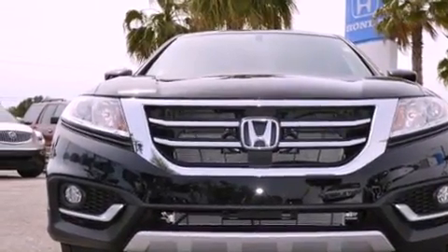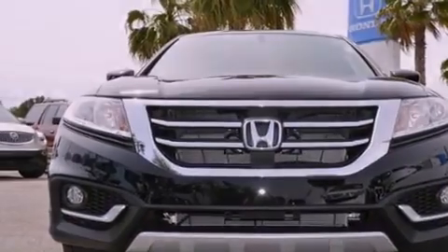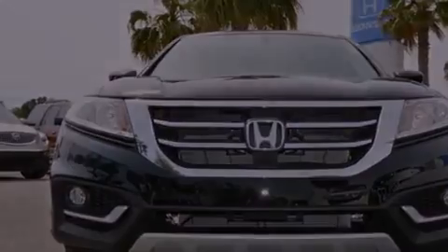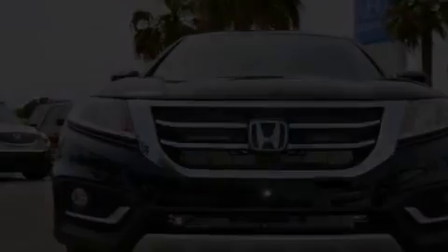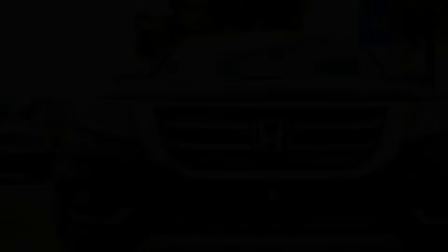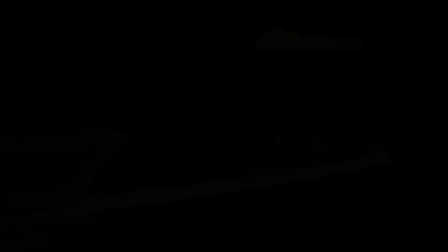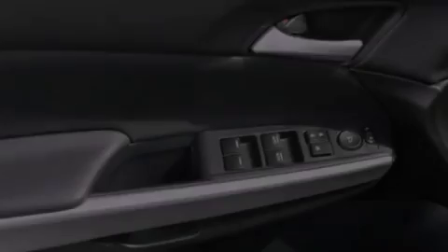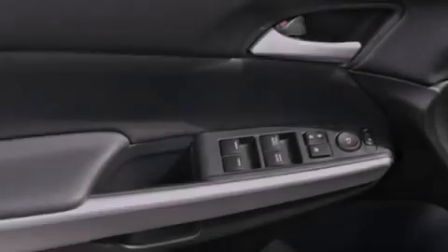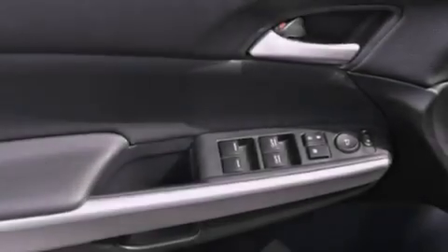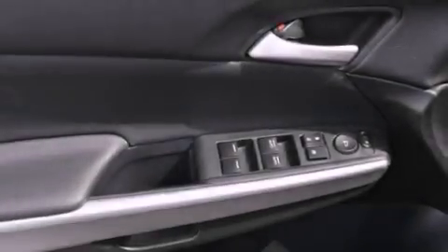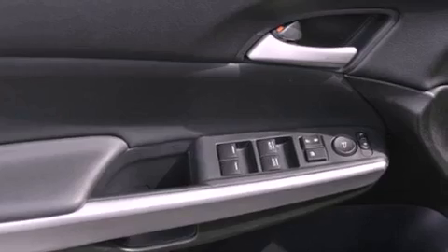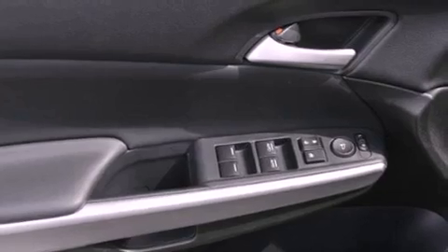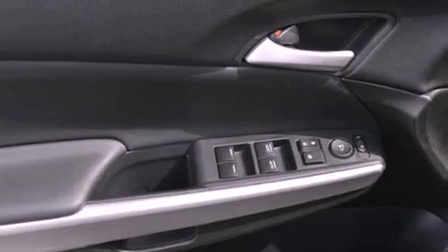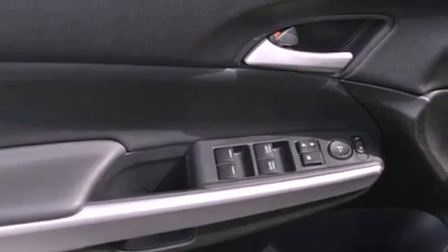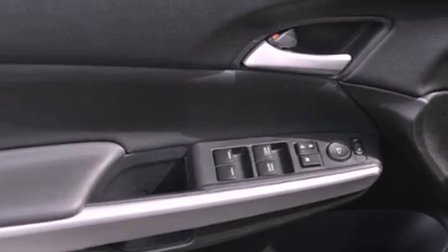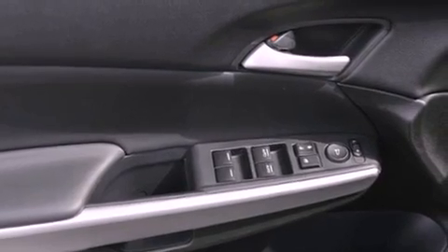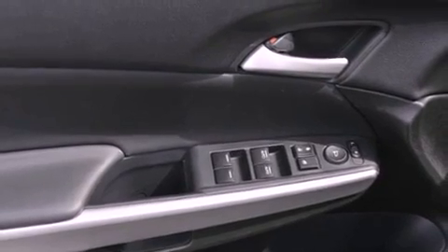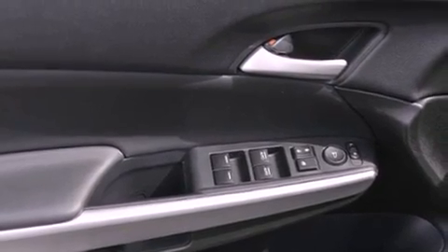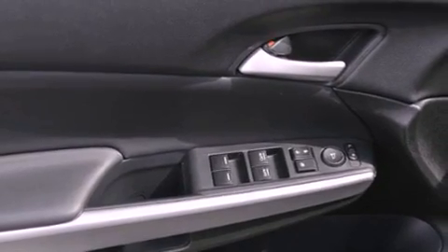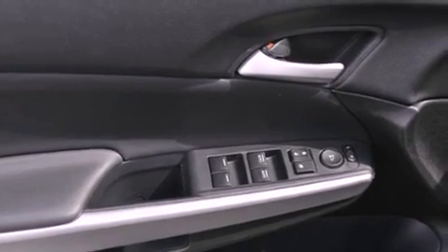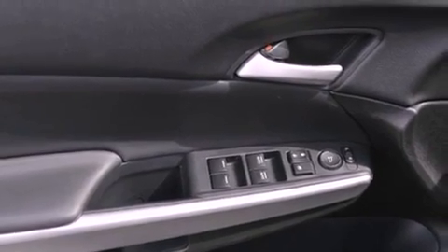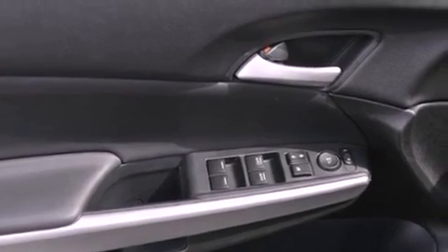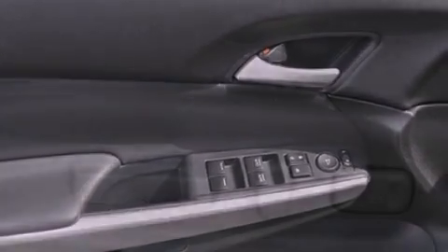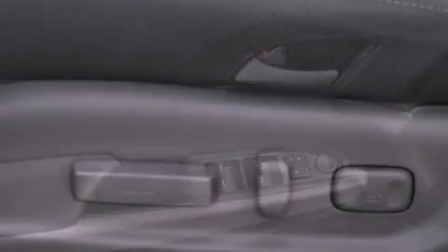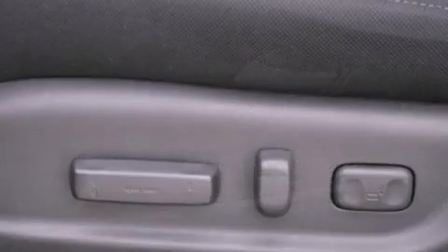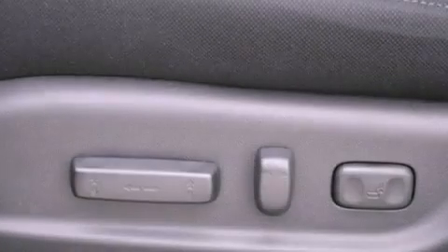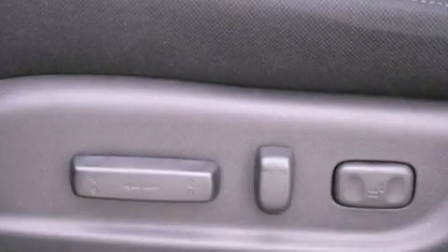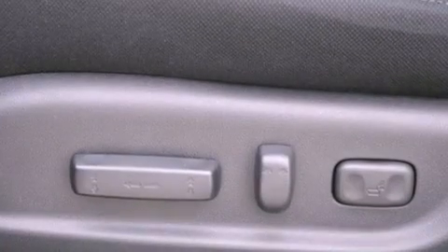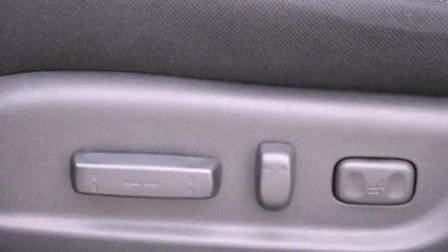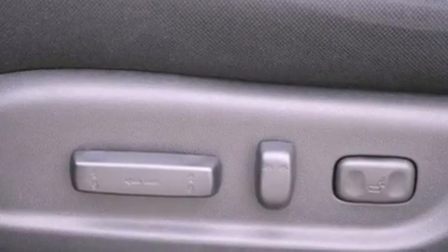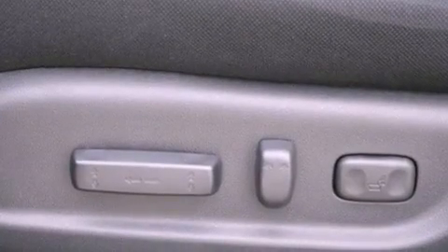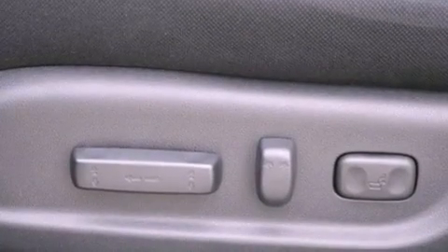Also included are stability control, an anti-lock braking system, steering wheel mounted controls, and a vehicle anti-theft system.